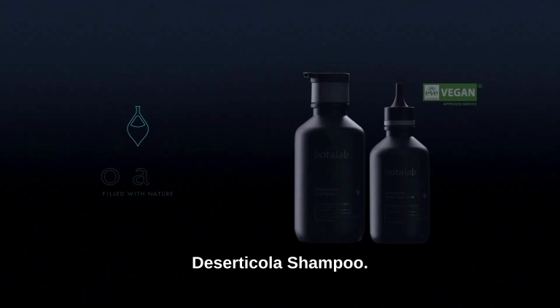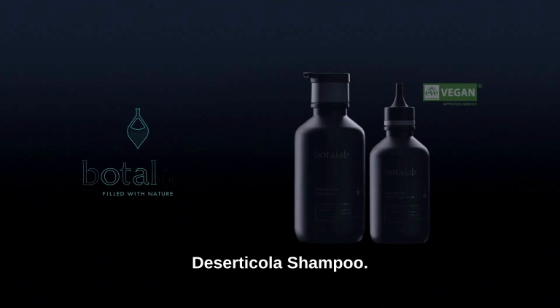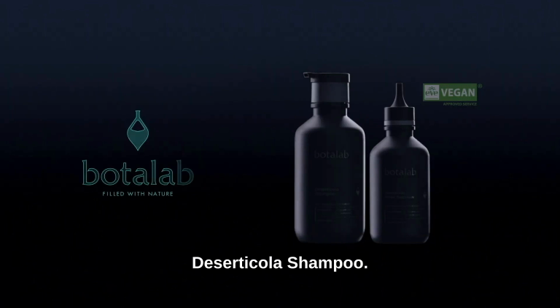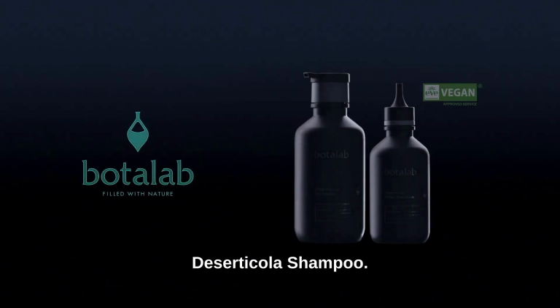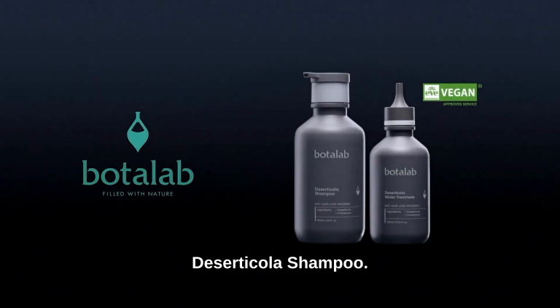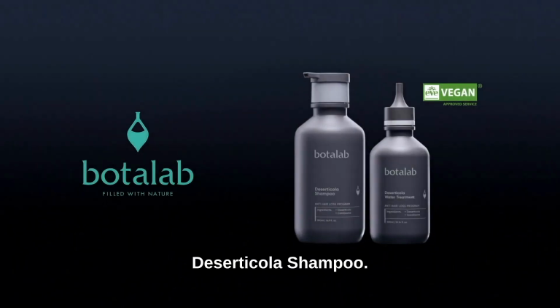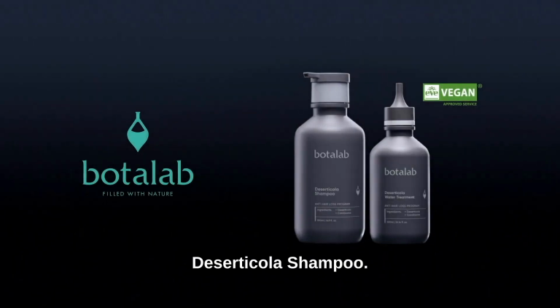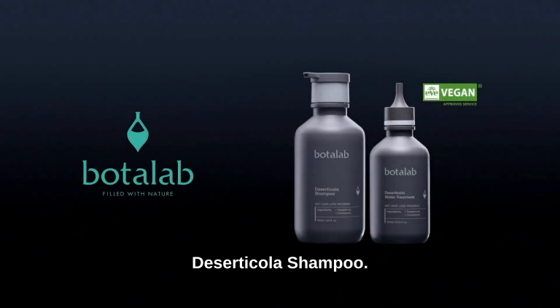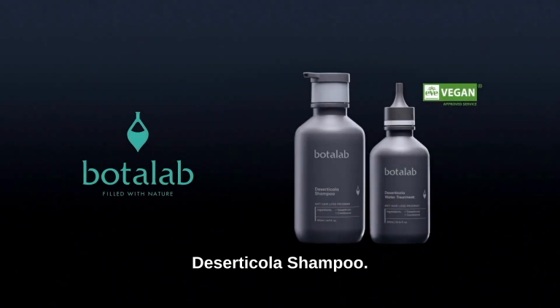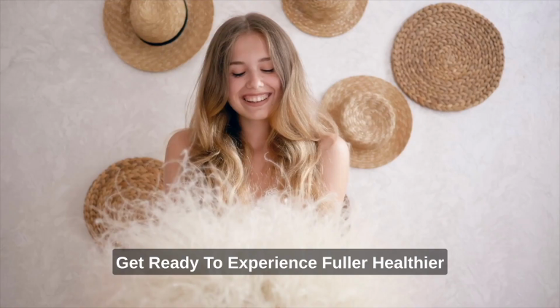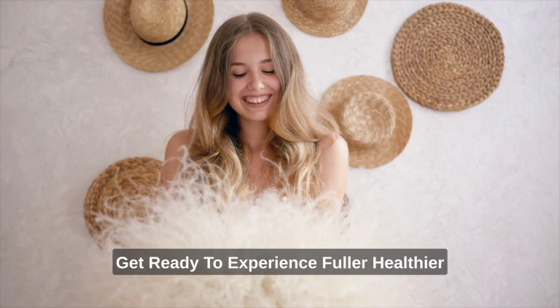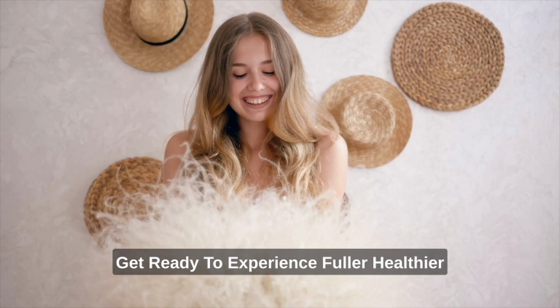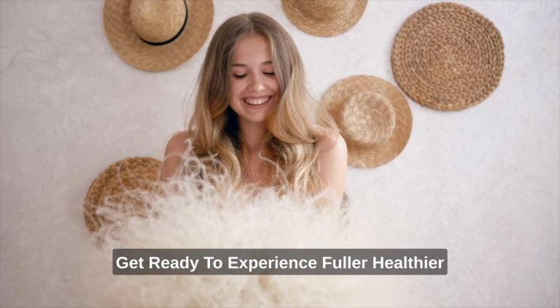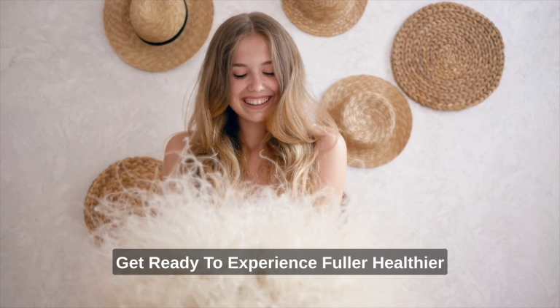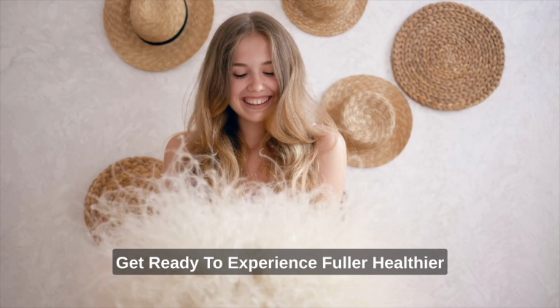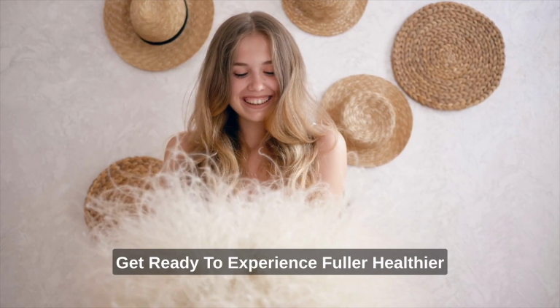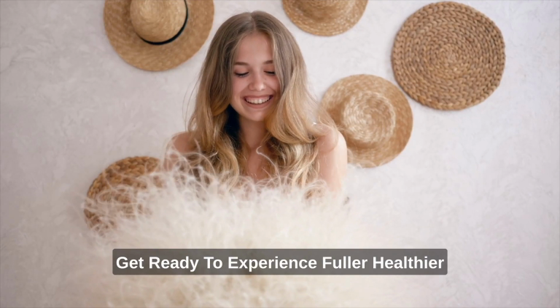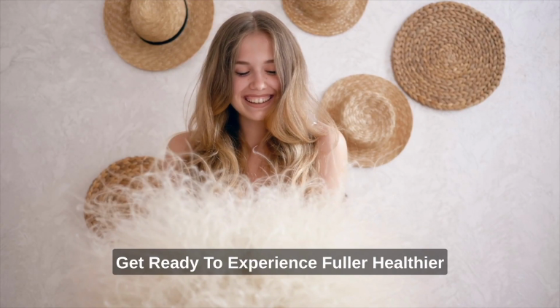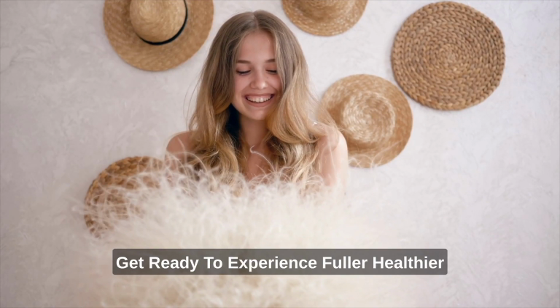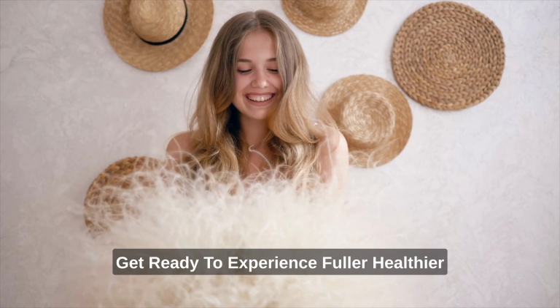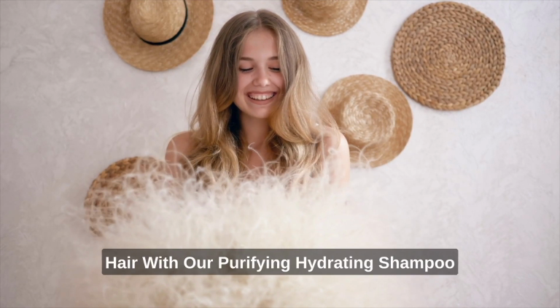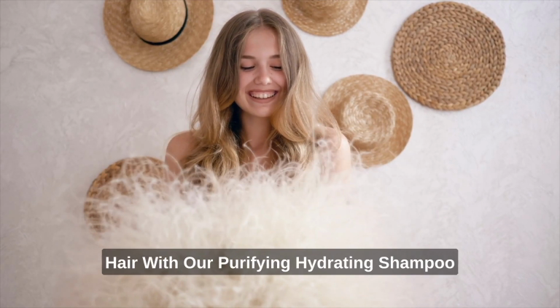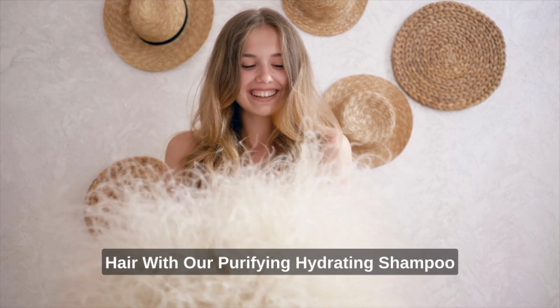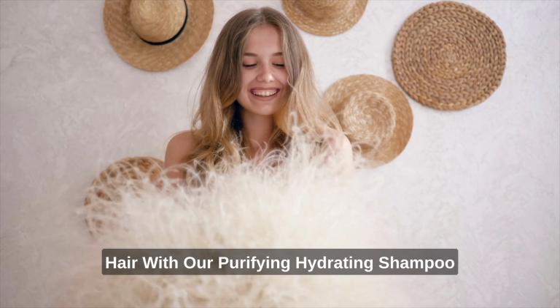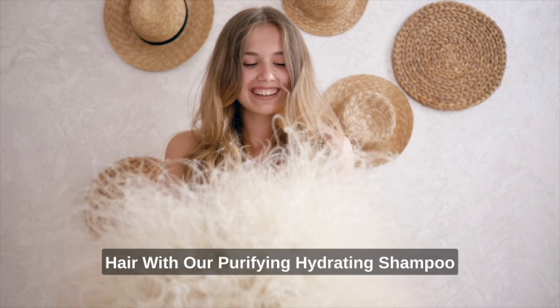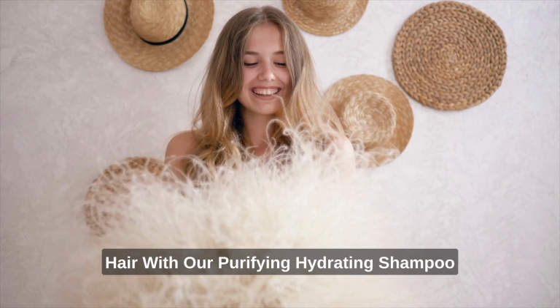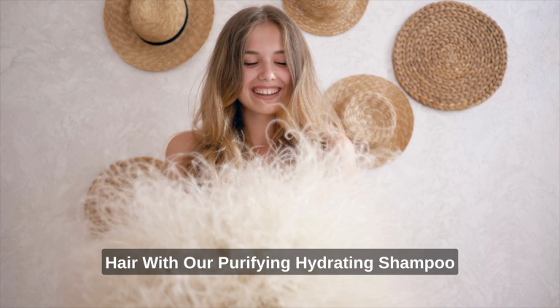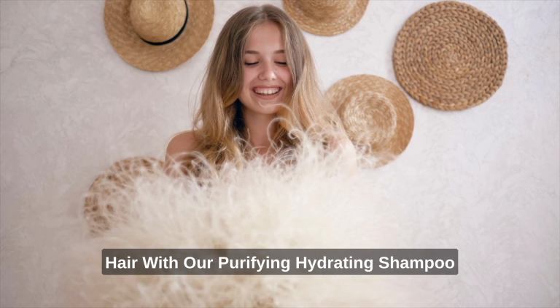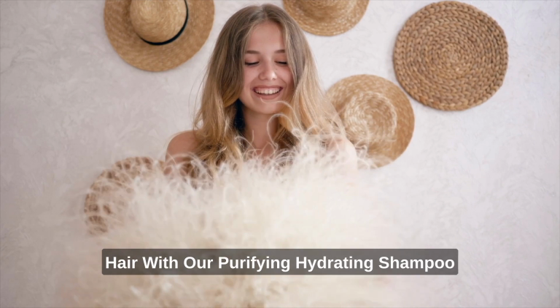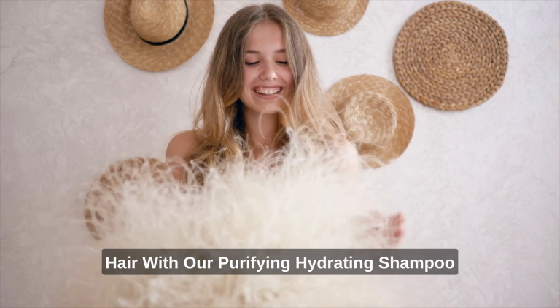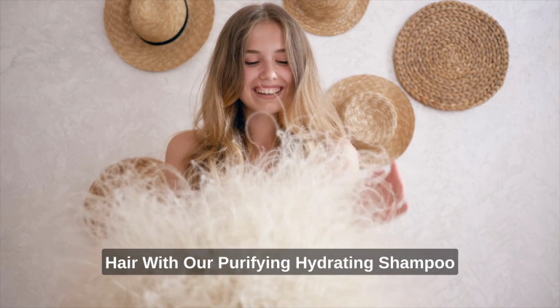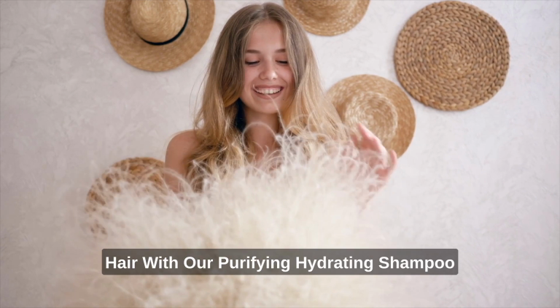Deserticola Shampoo. Get ready to experience fuller, healthier hair with our purifying, hydrating shampoo.